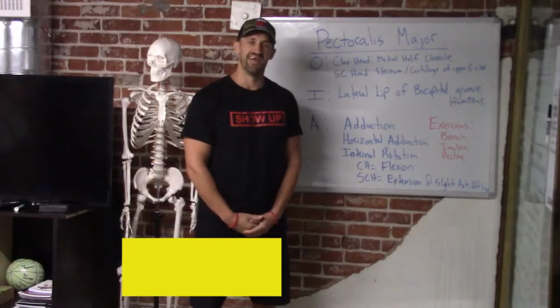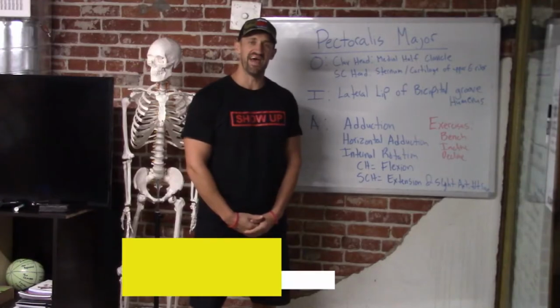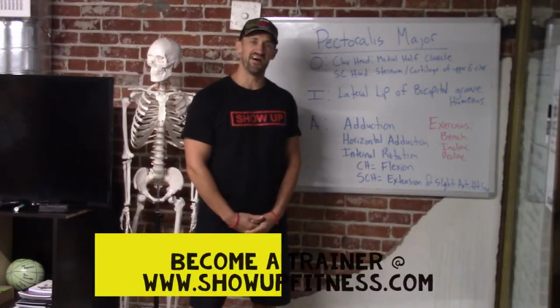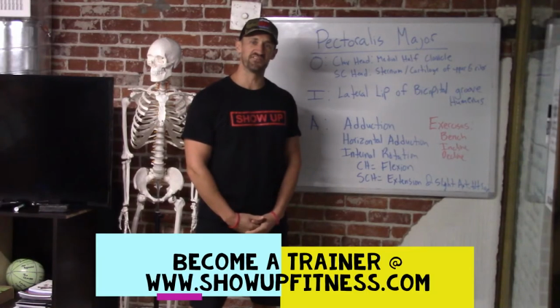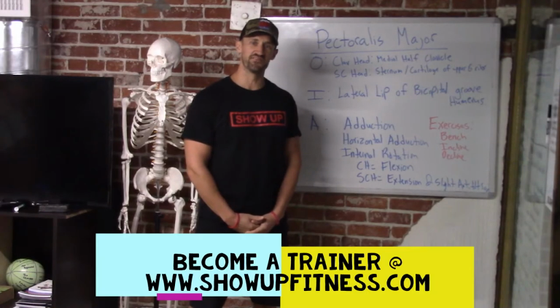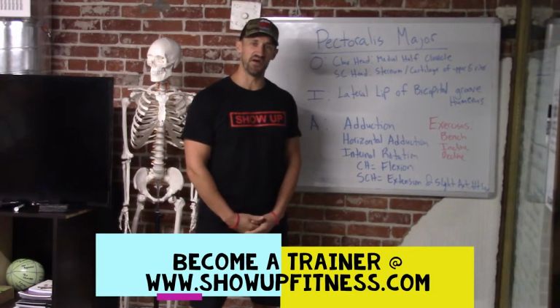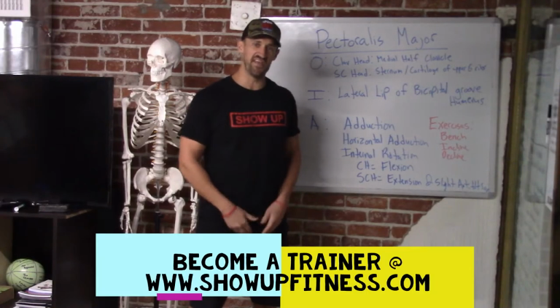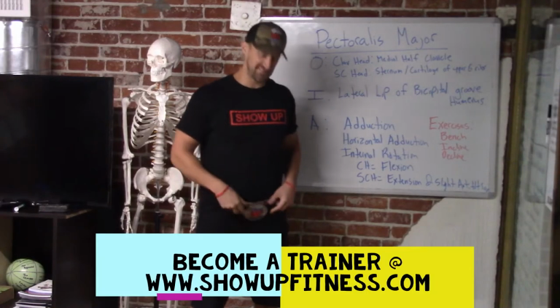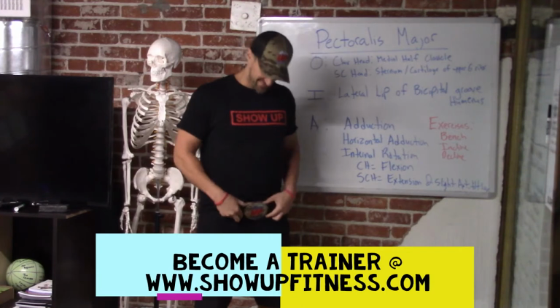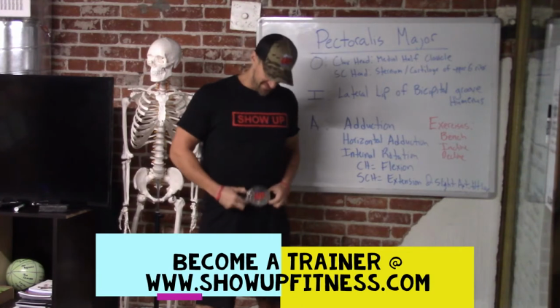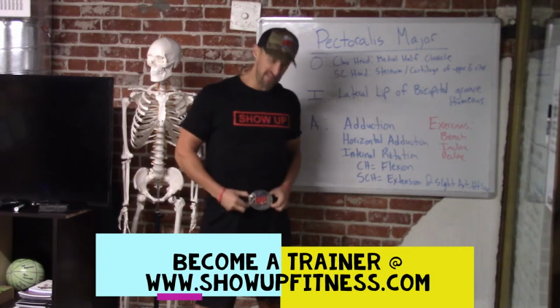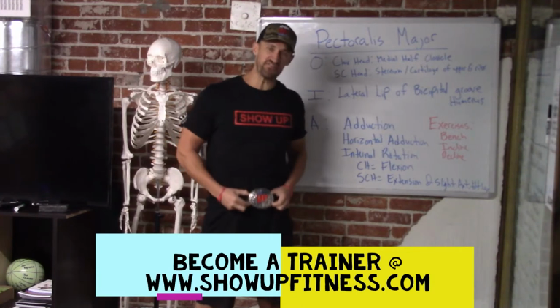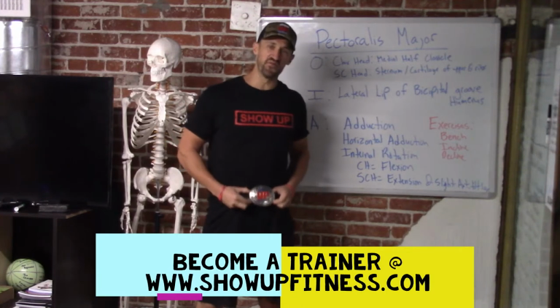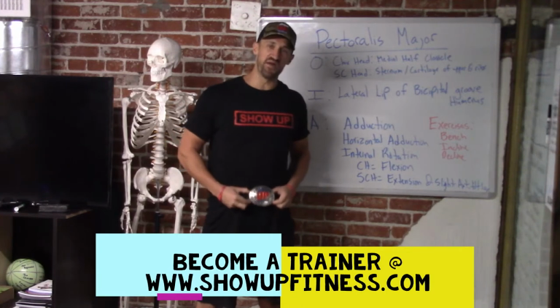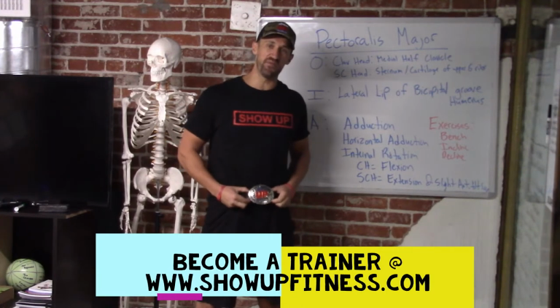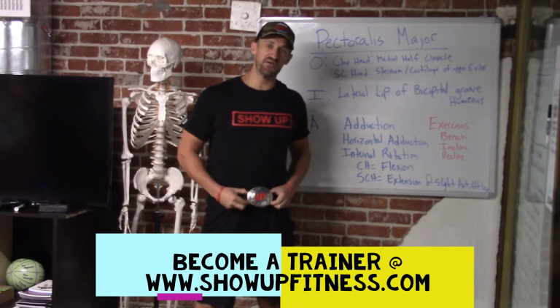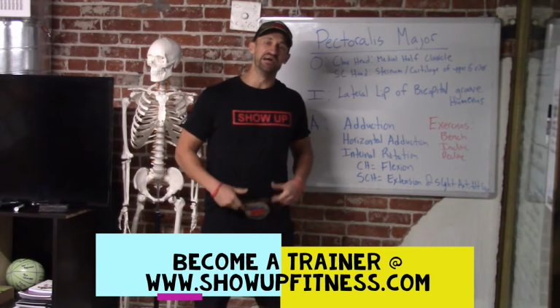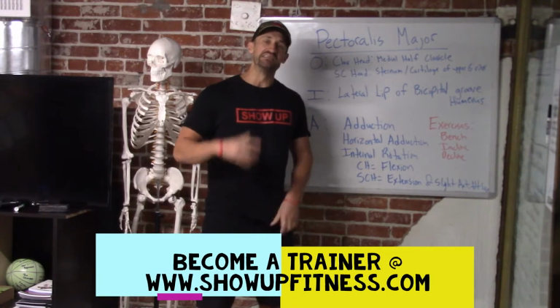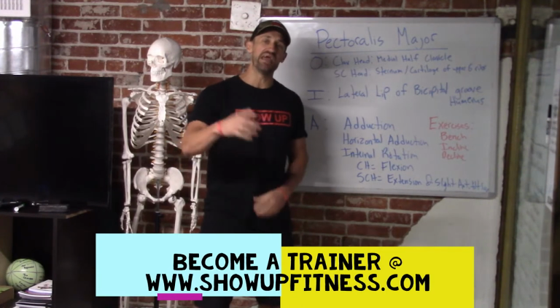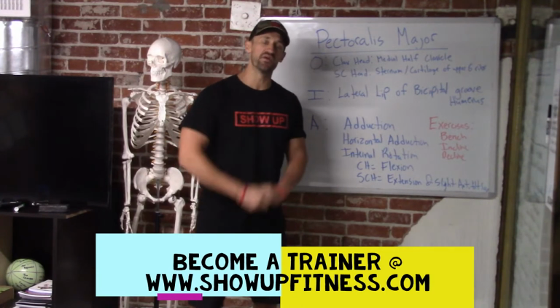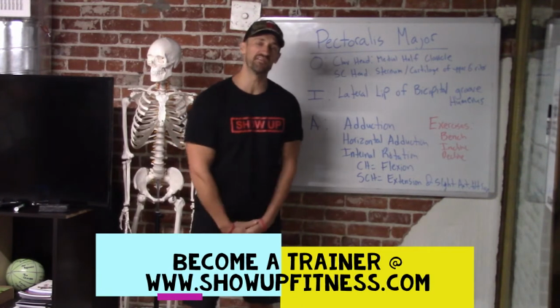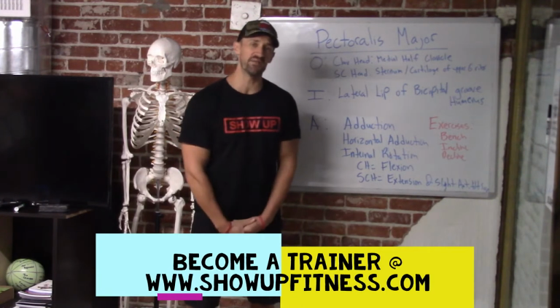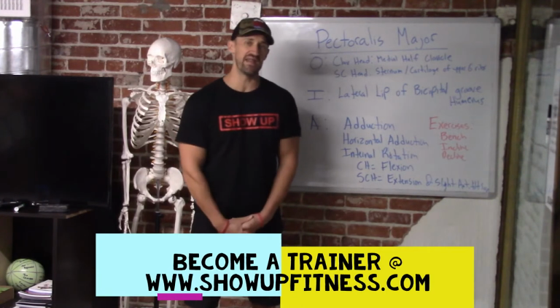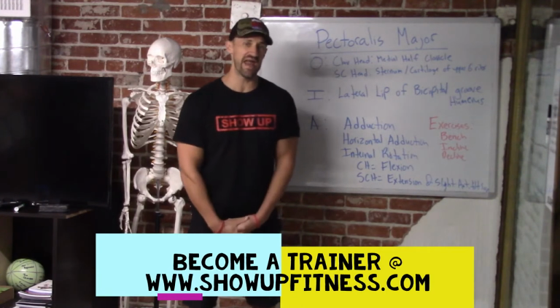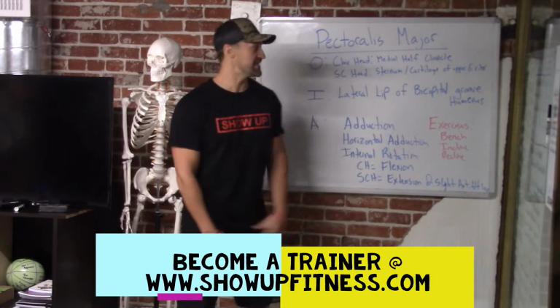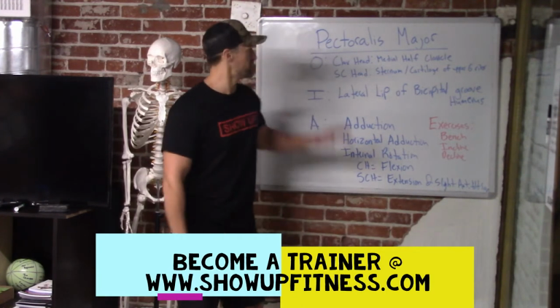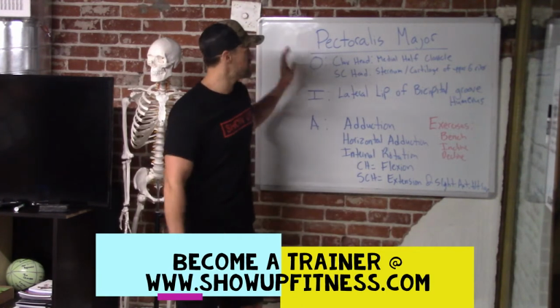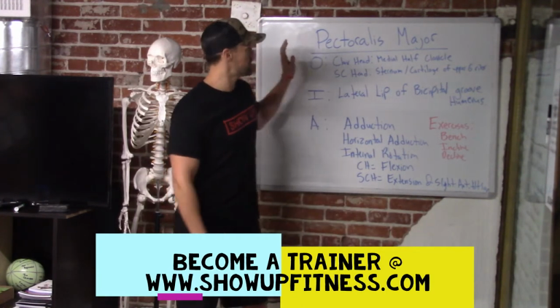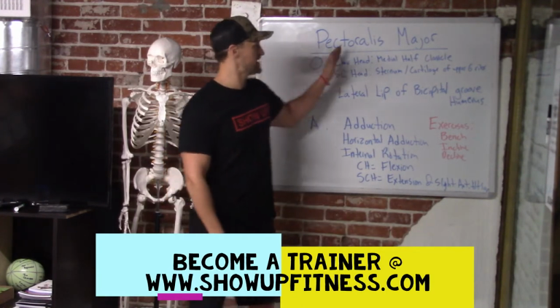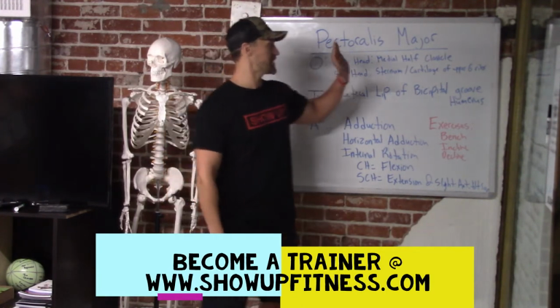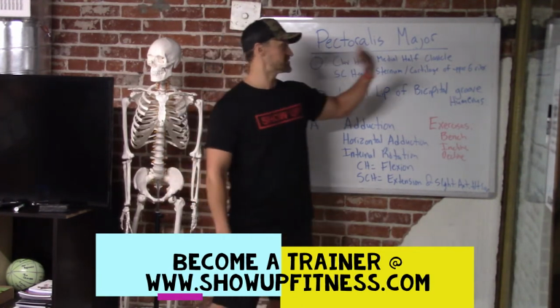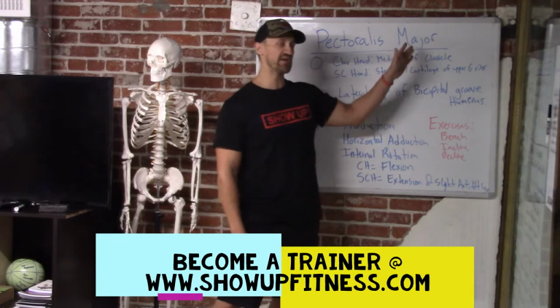Howdy y'all, it's Chris Rochelle Fitness, your favorite trainer with a belt buckle. Today we're going to talk about anatomy, reviewing the pectoralis major.